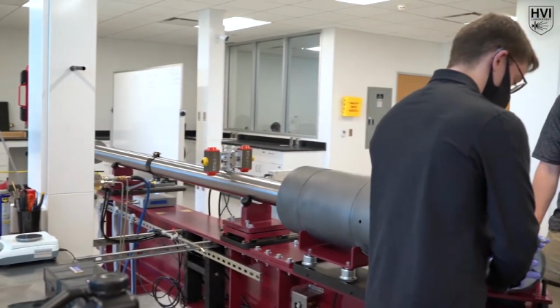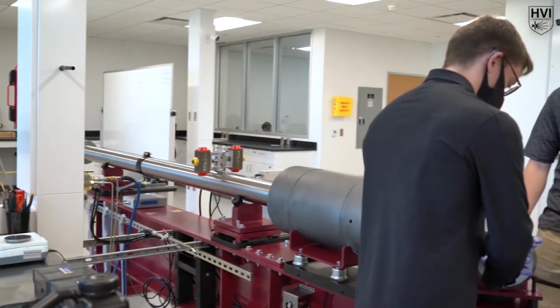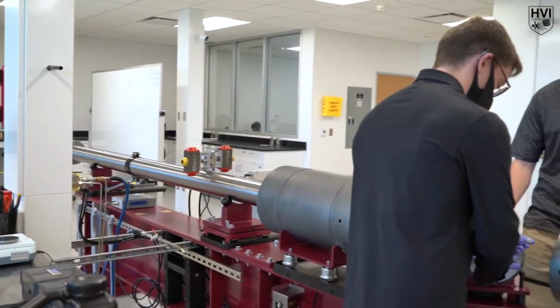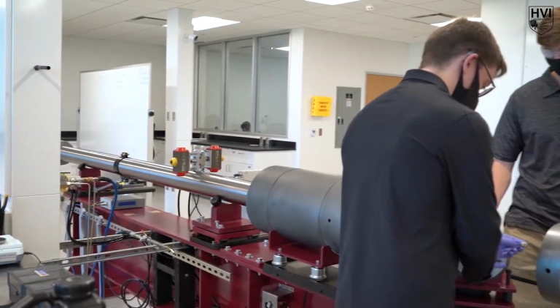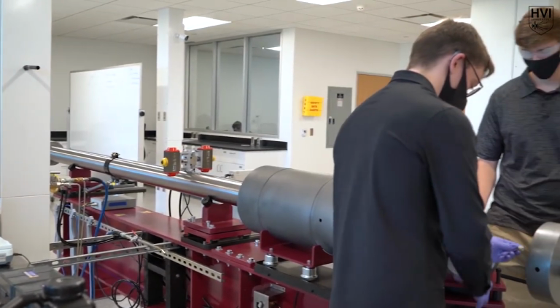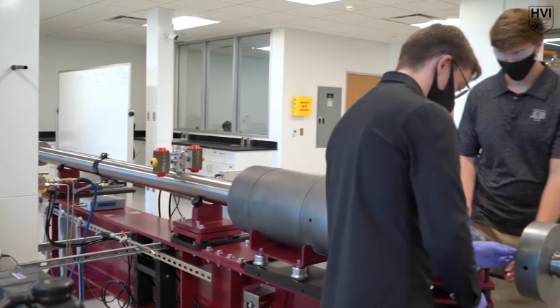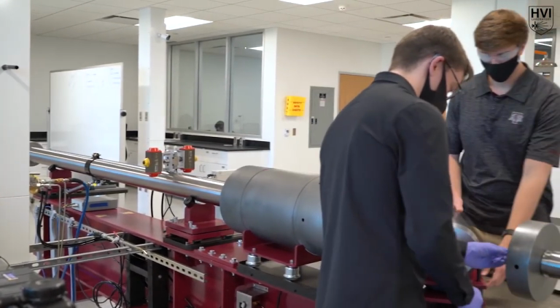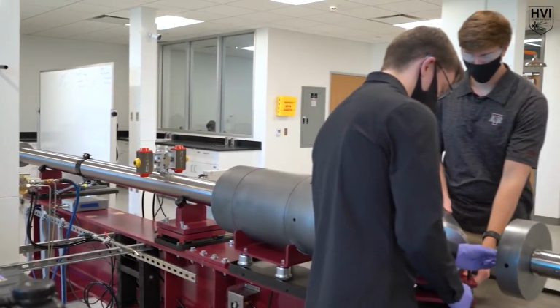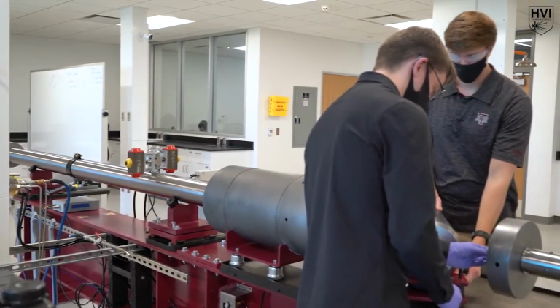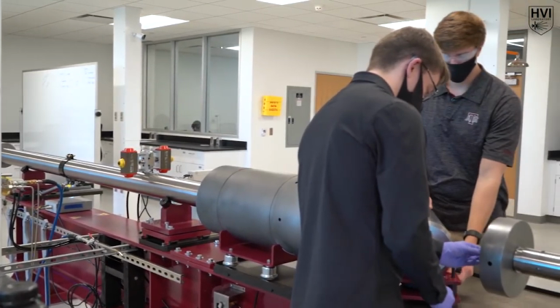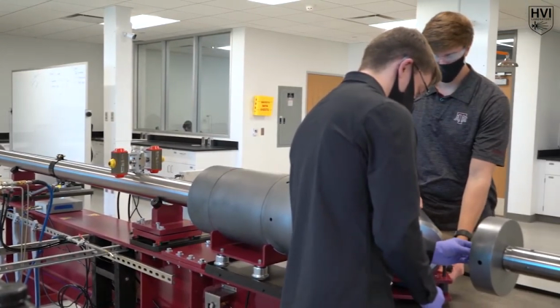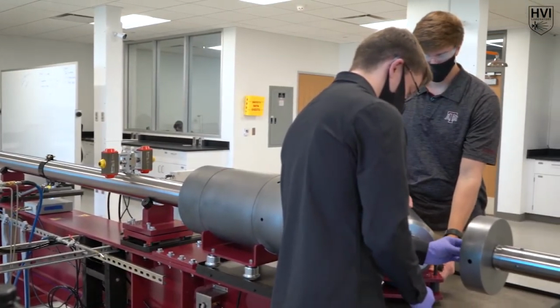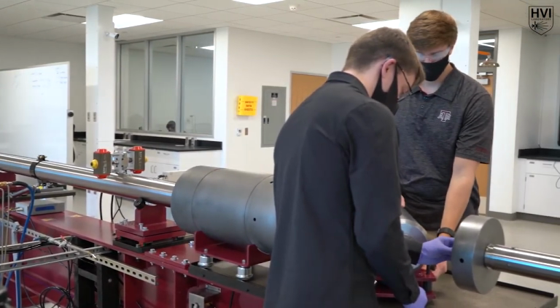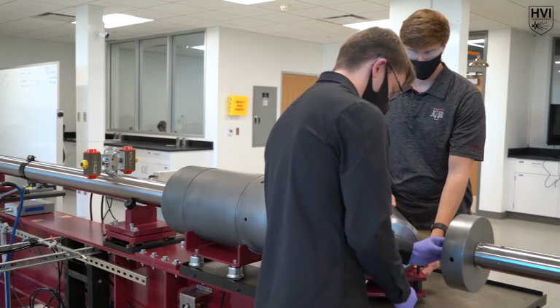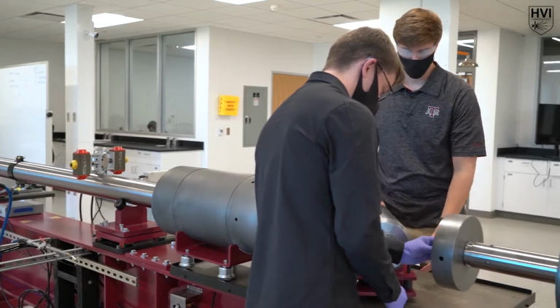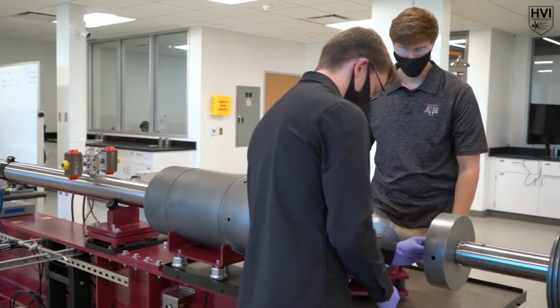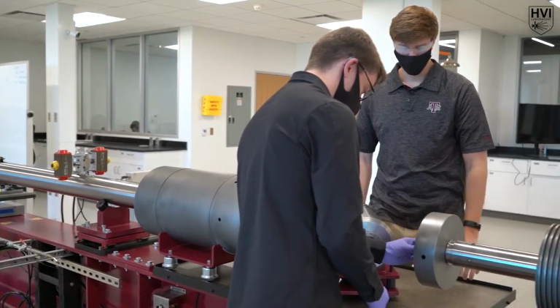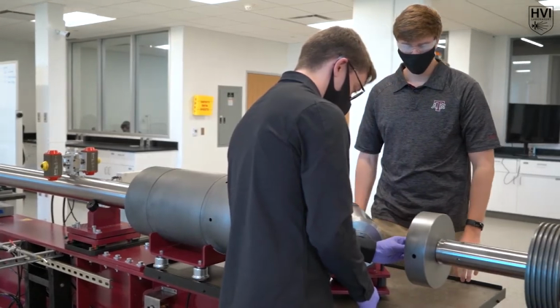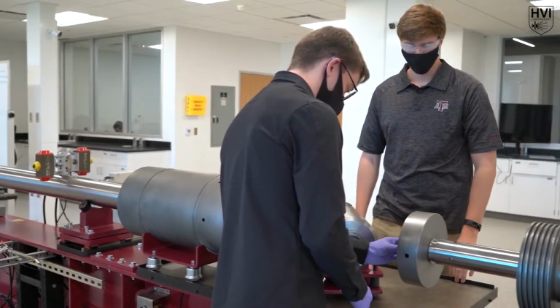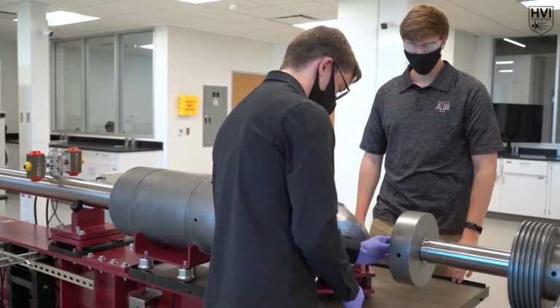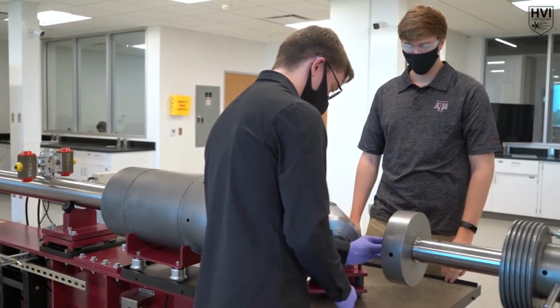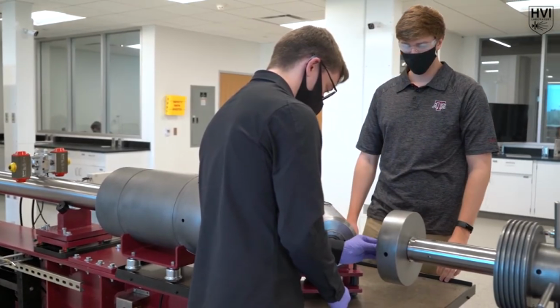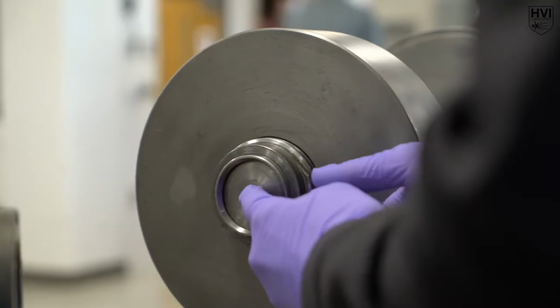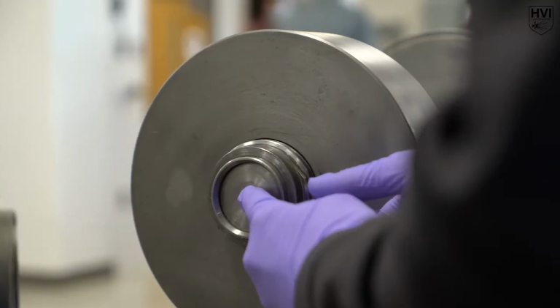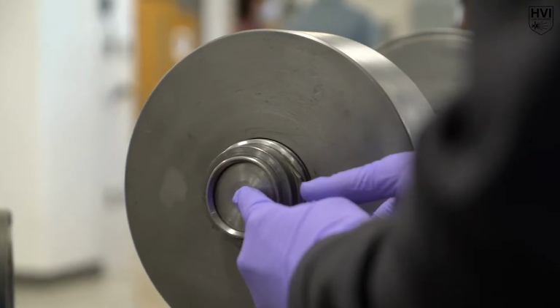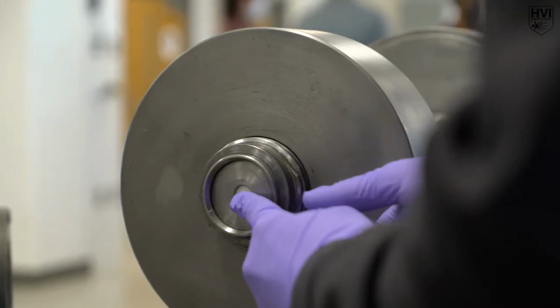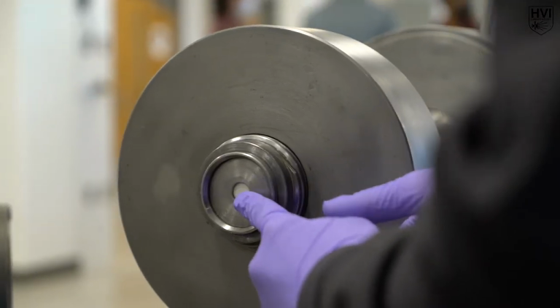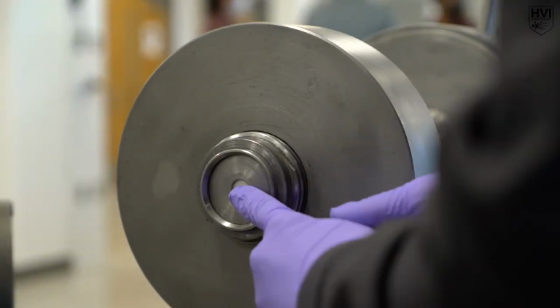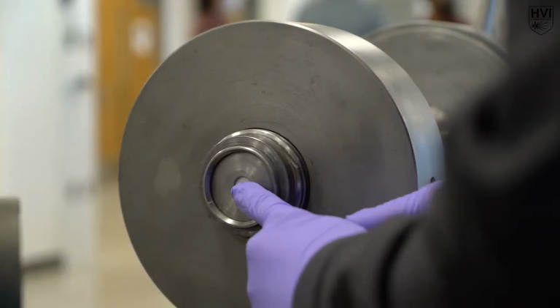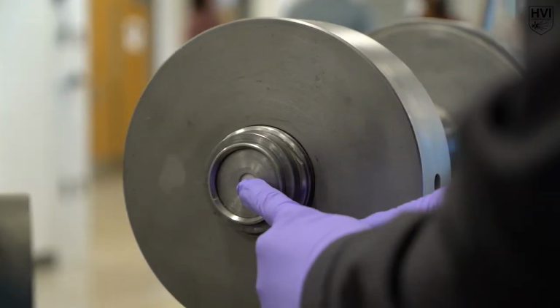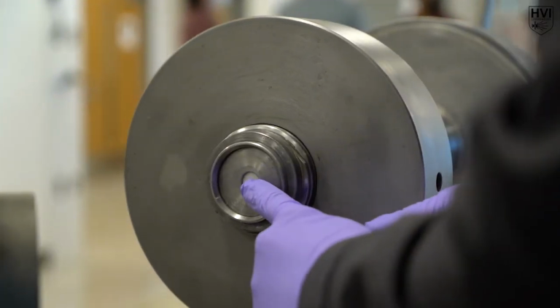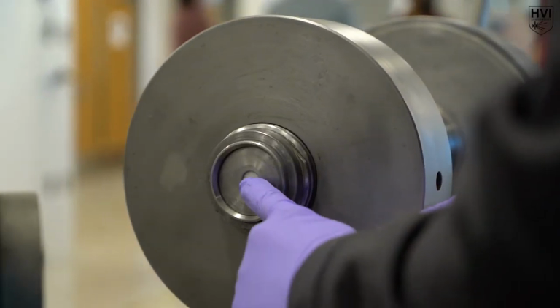Once weighed, the projectile package is carefully loaded into the bore of the flight tube, where it will remain until the pedal valve ruptures.